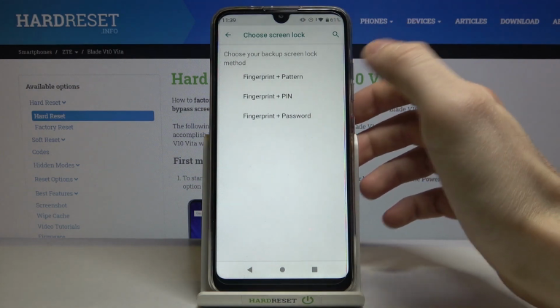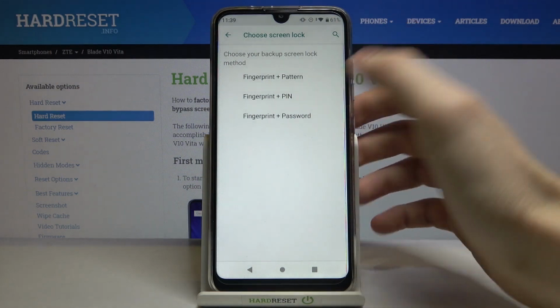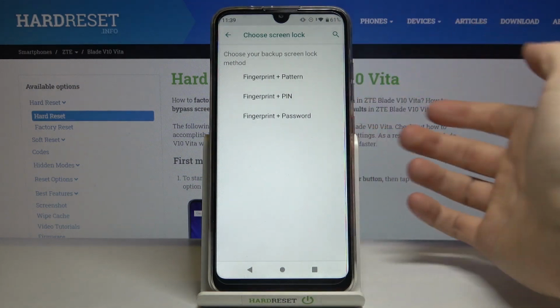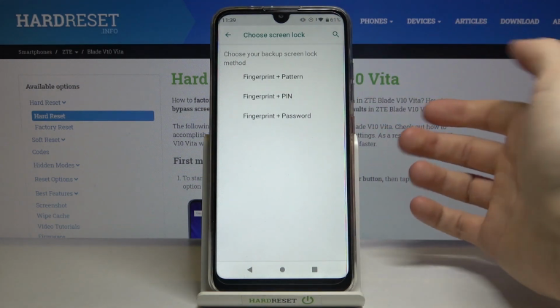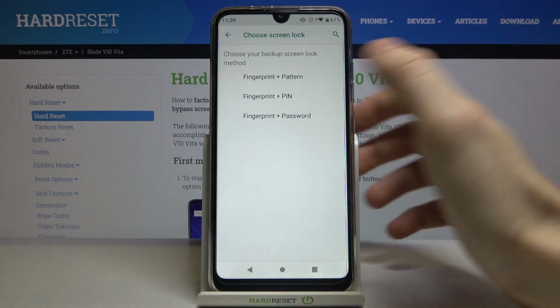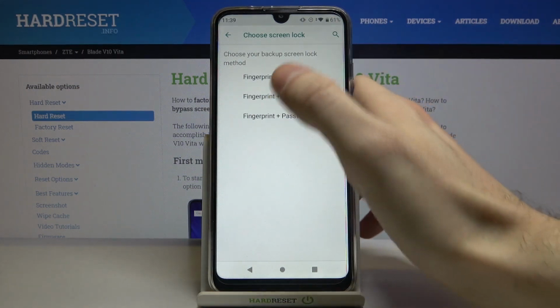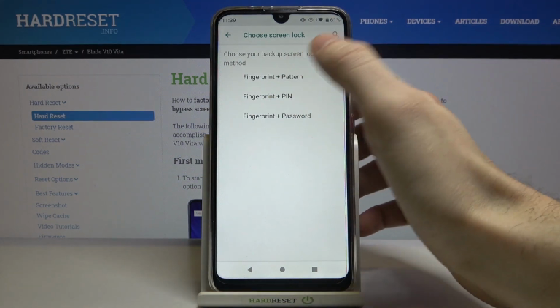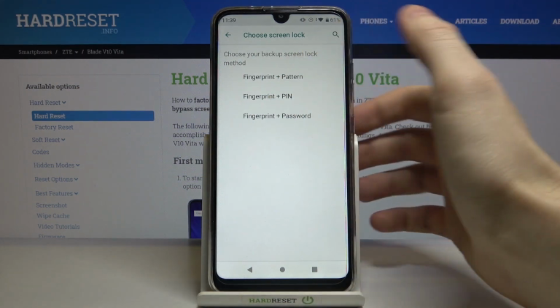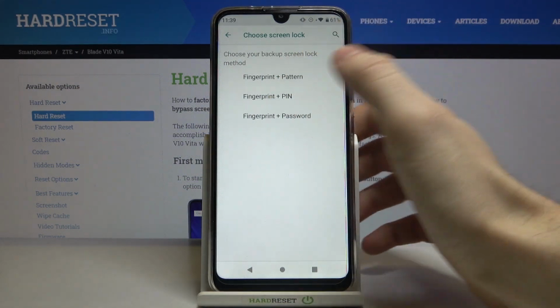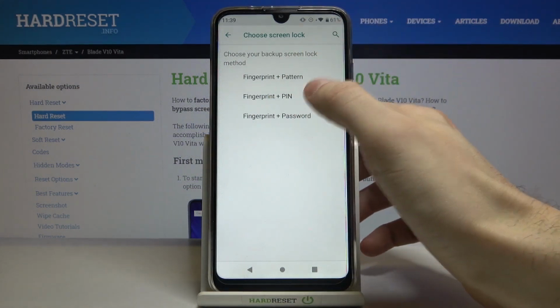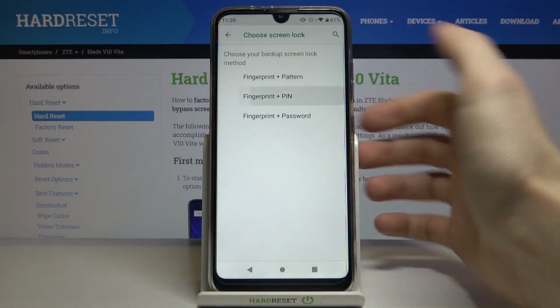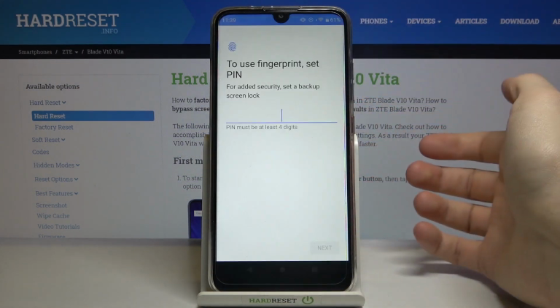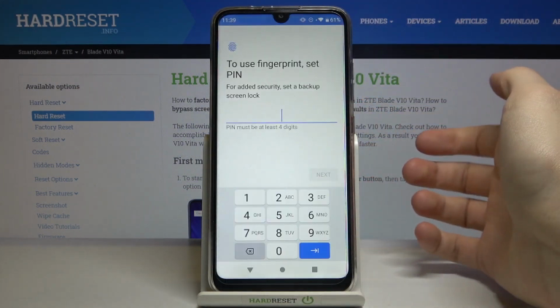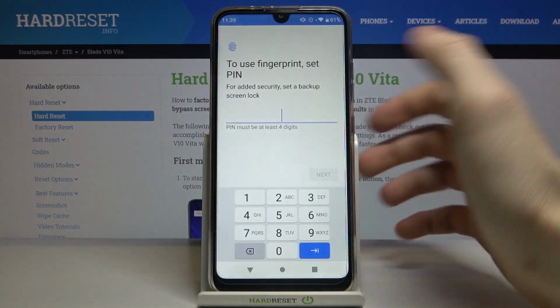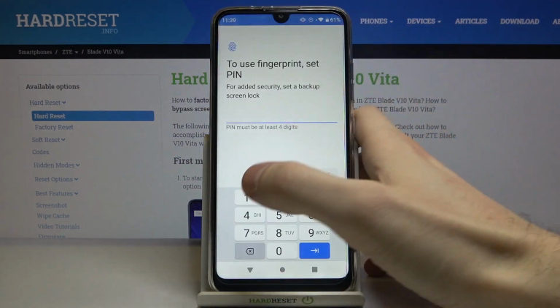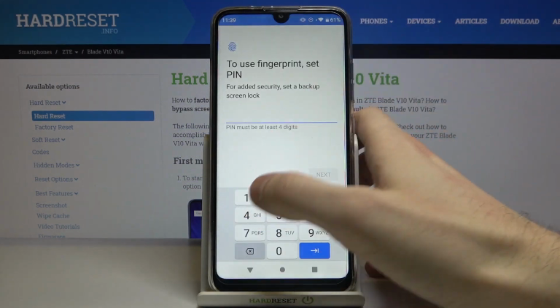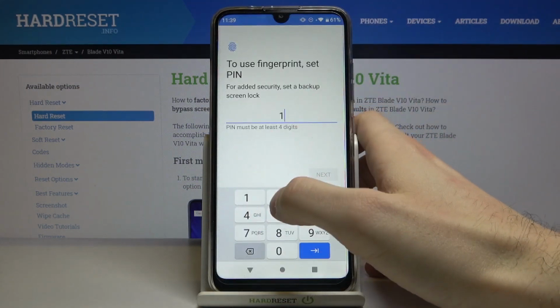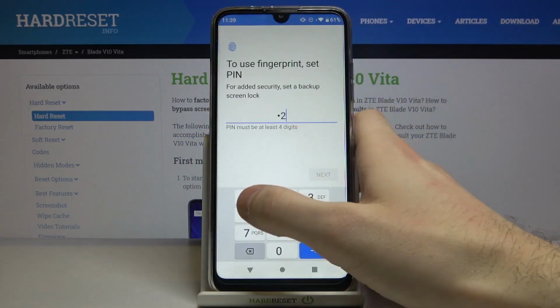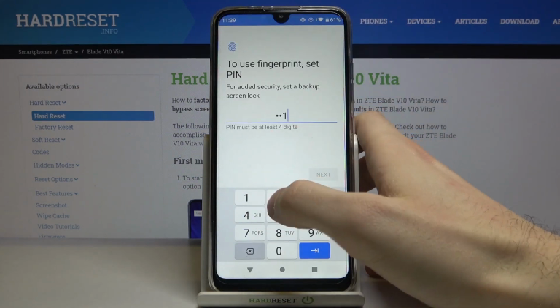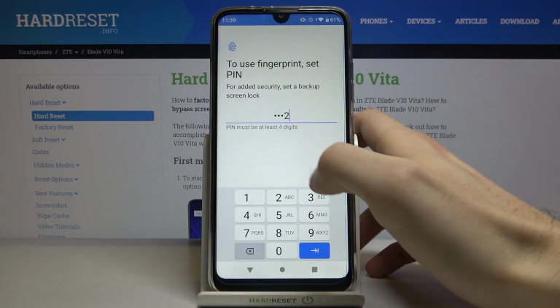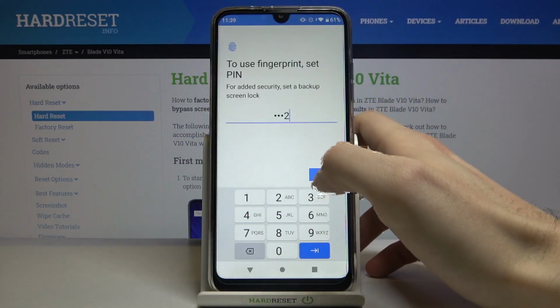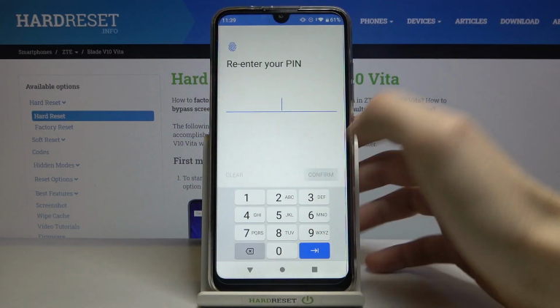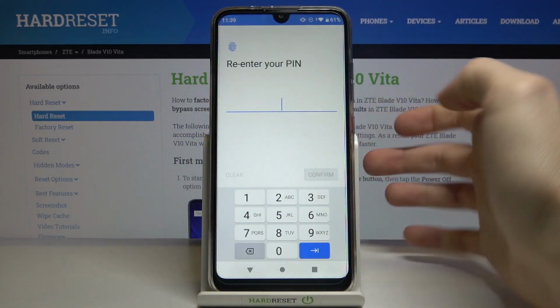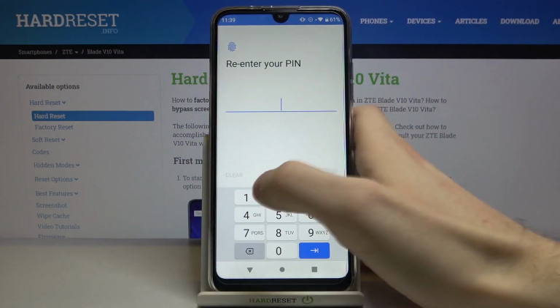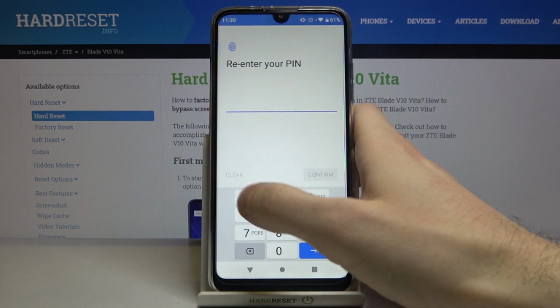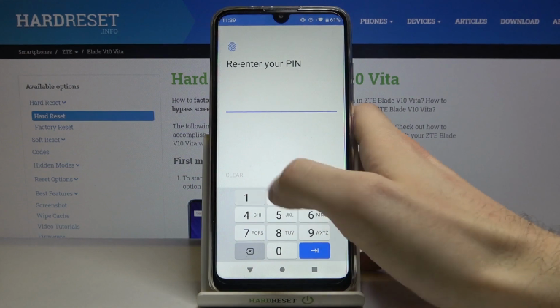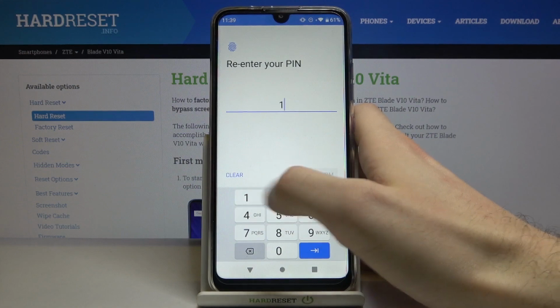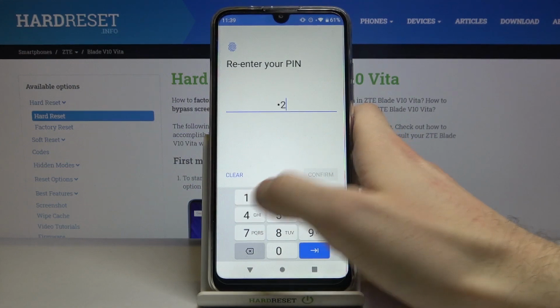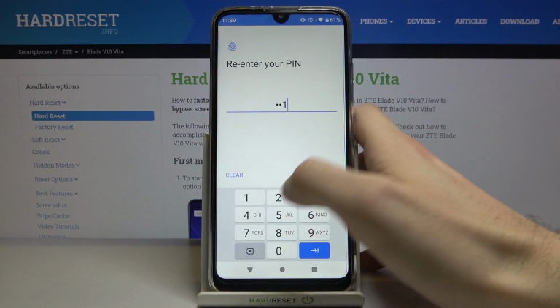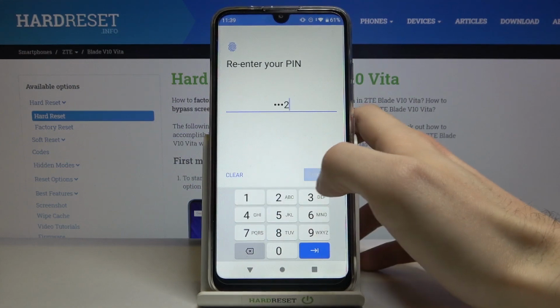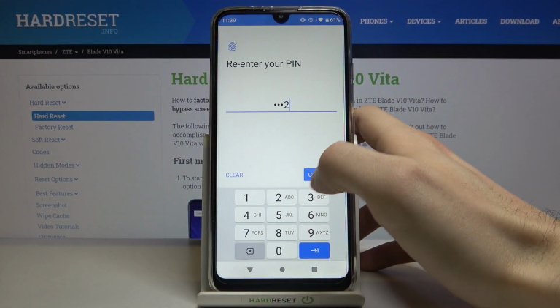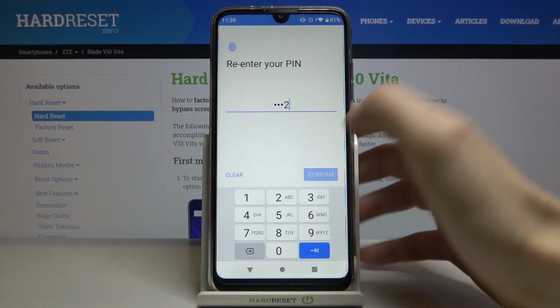pin, or password. Let's select, for example, pin. Then you have to enter your pin and confirm it.